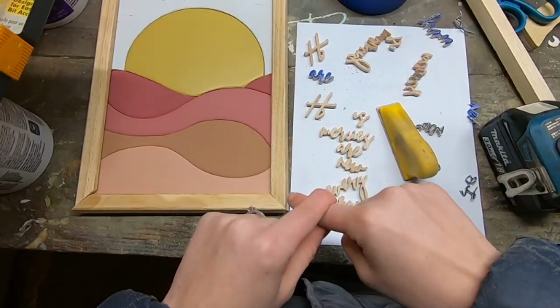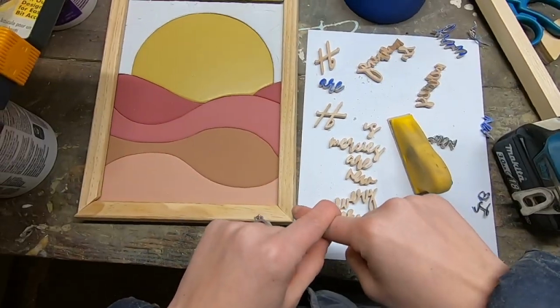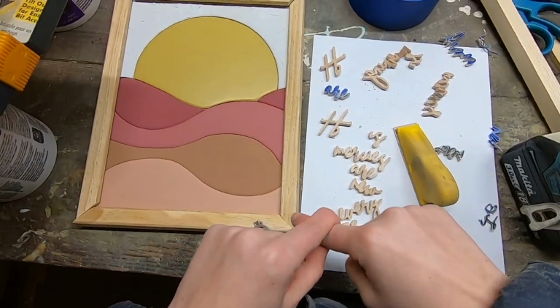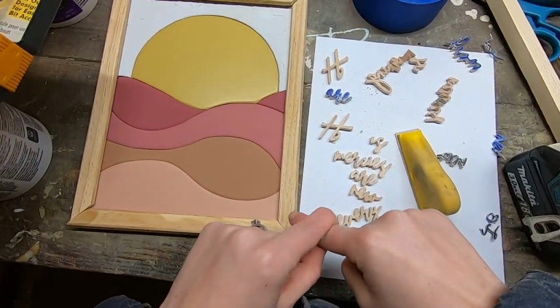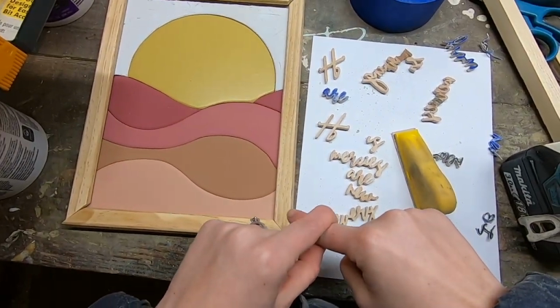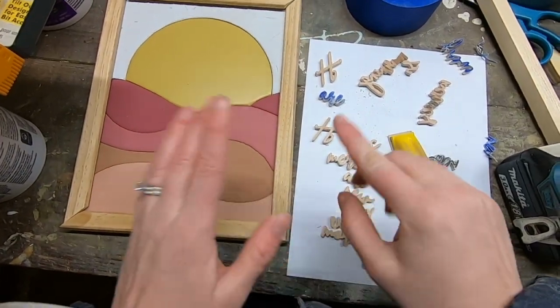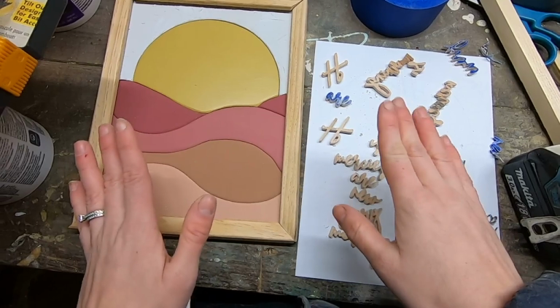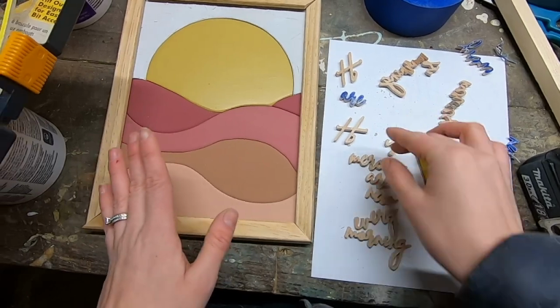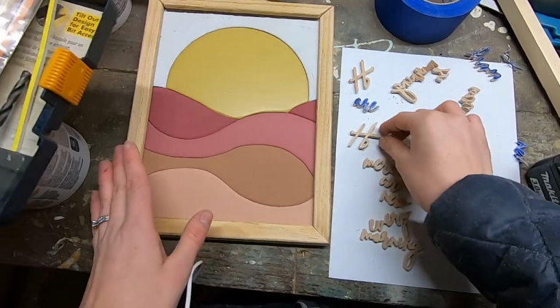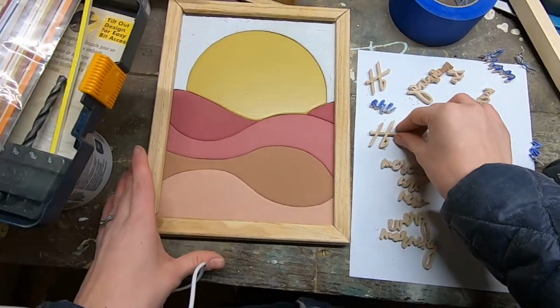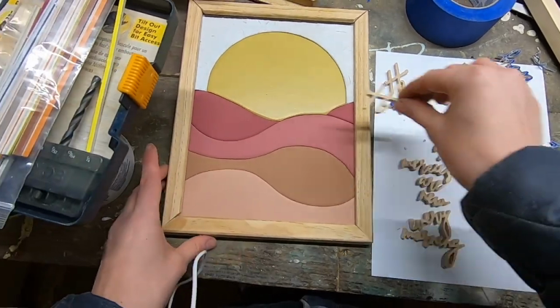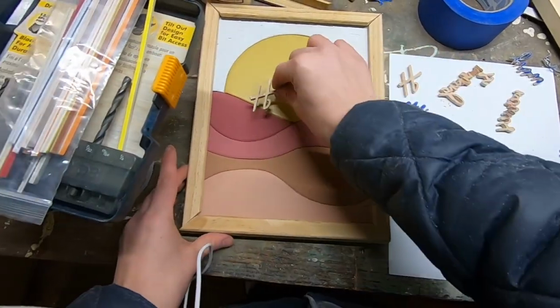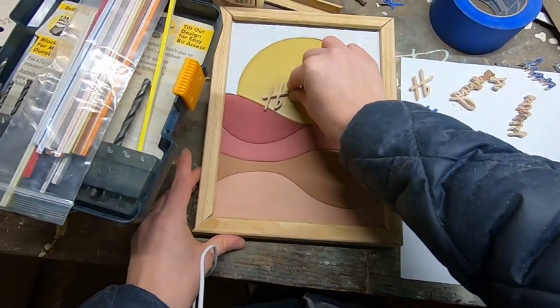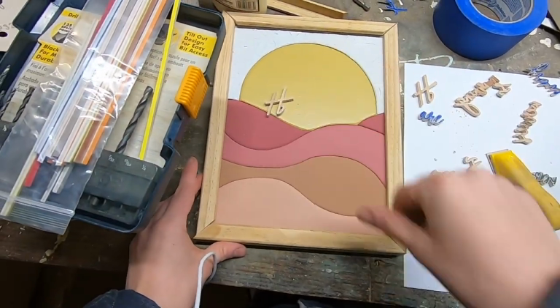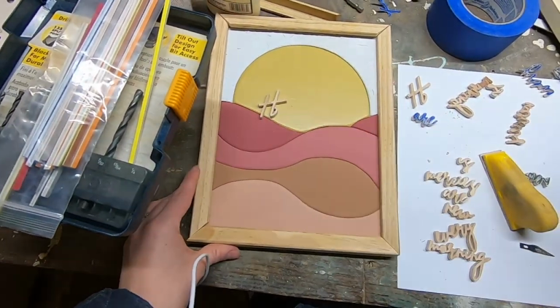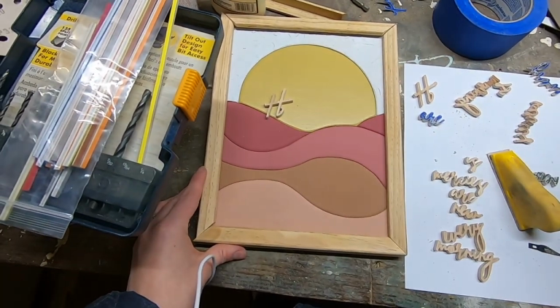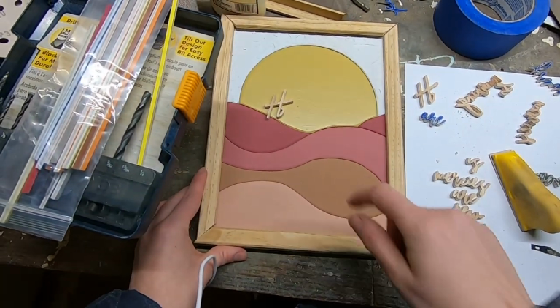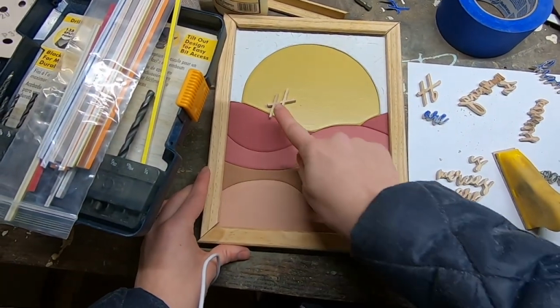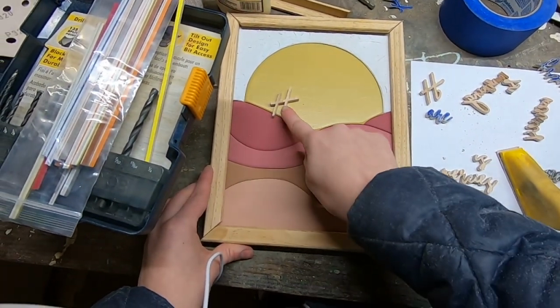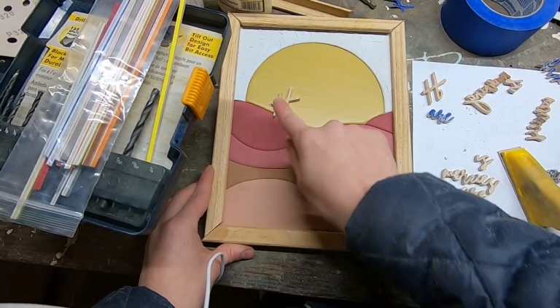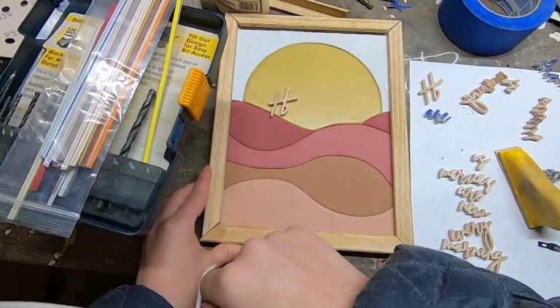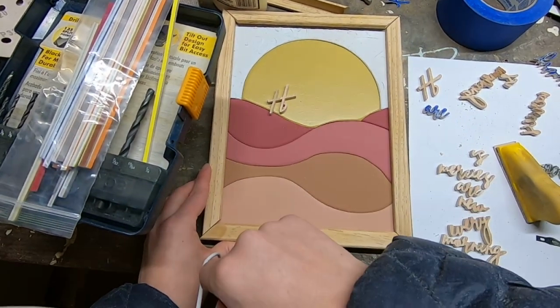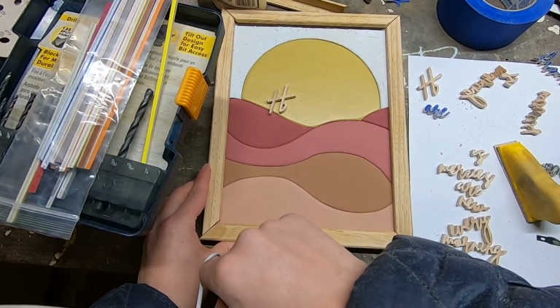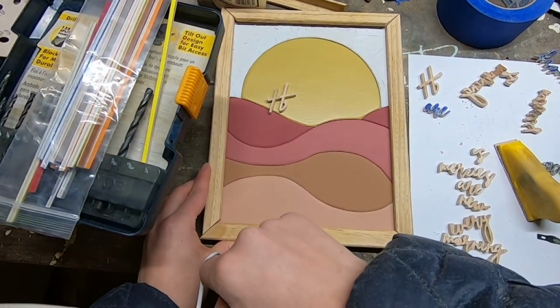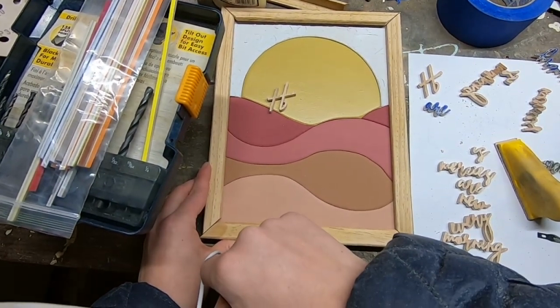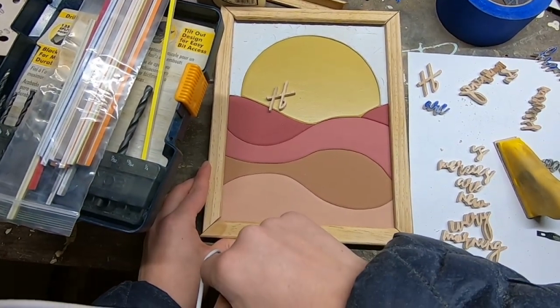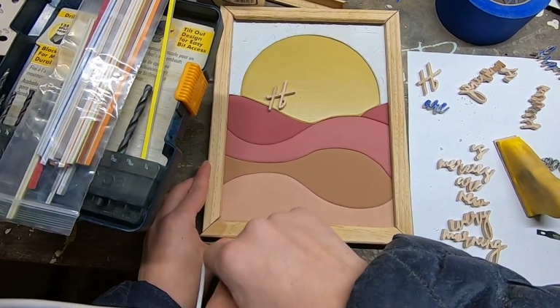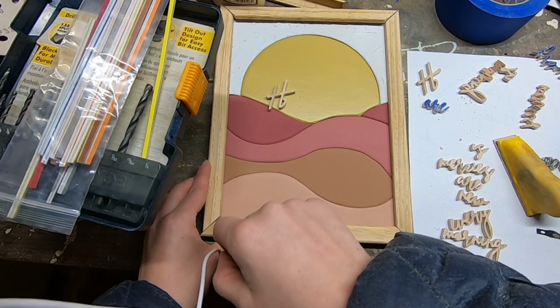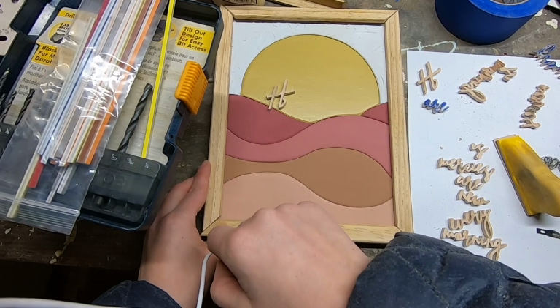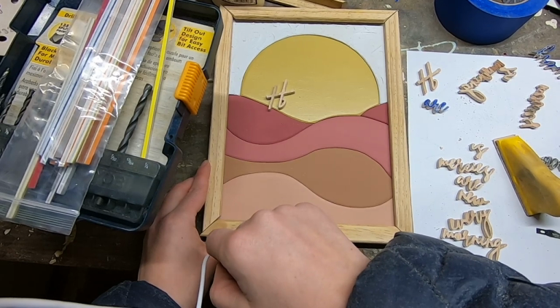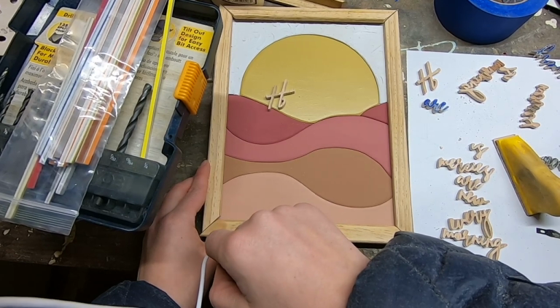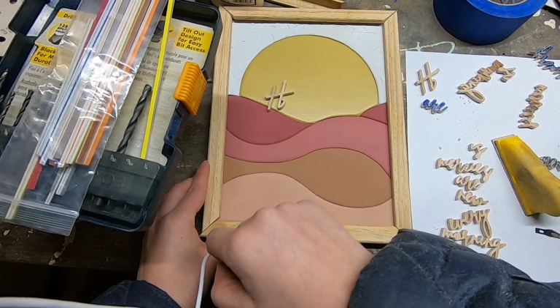I'm going to do a light sanding to finish them up. It's a hard choice, but I think I am going to actually stain these — just a light stain color — and then we will finish this all up.